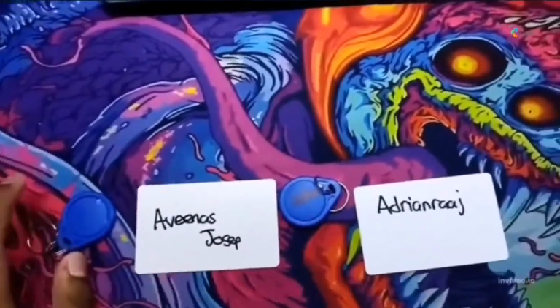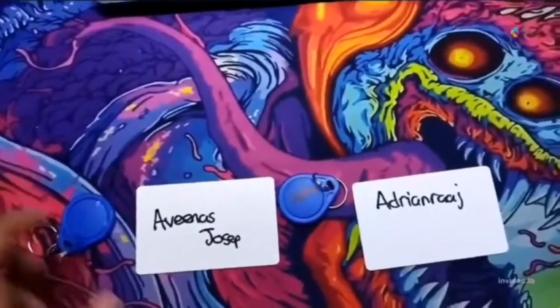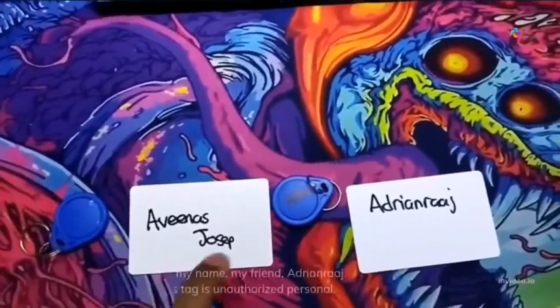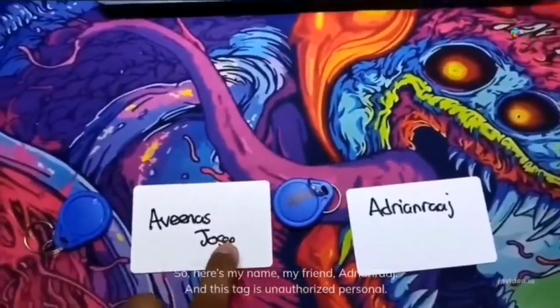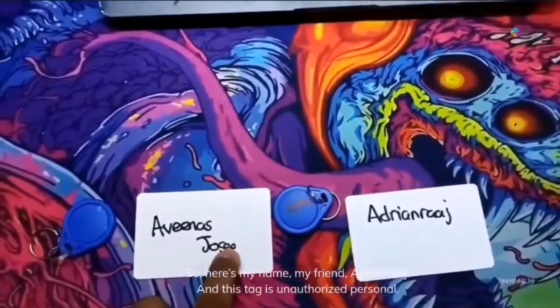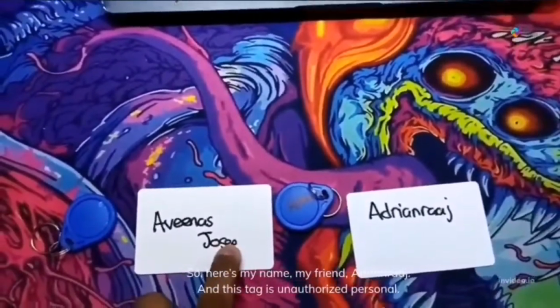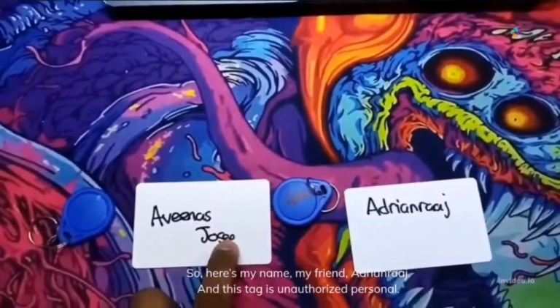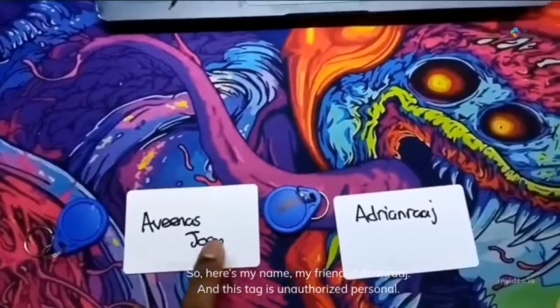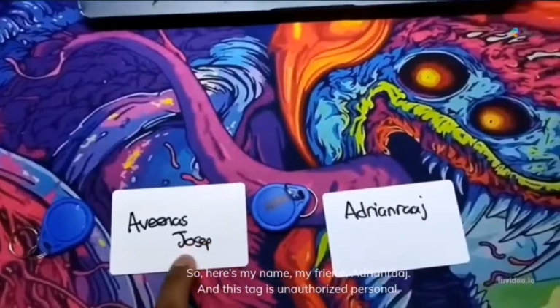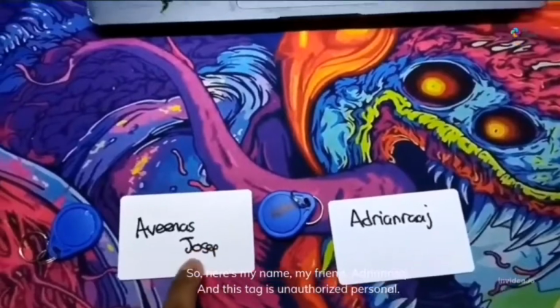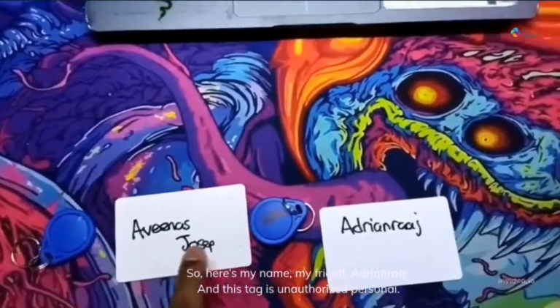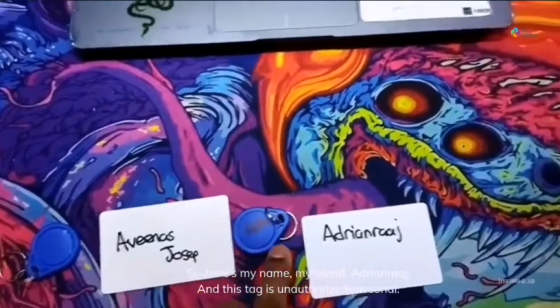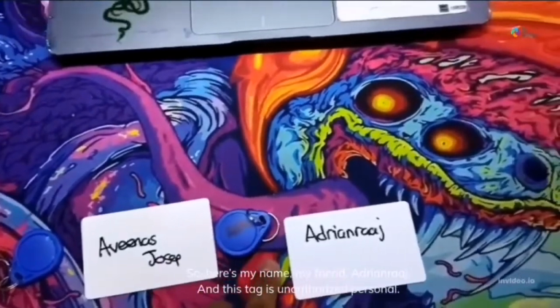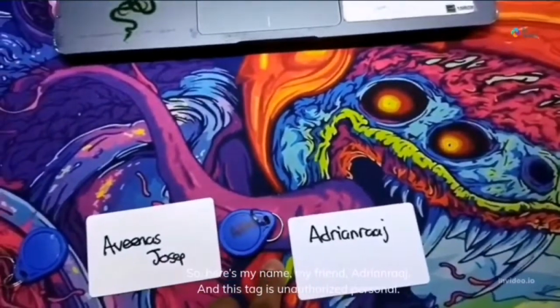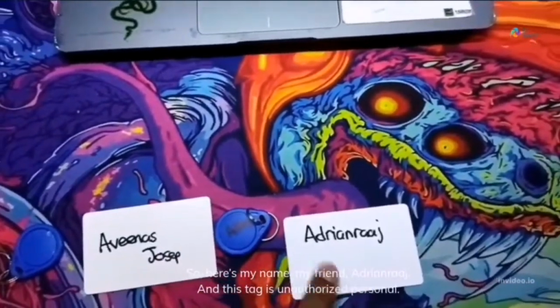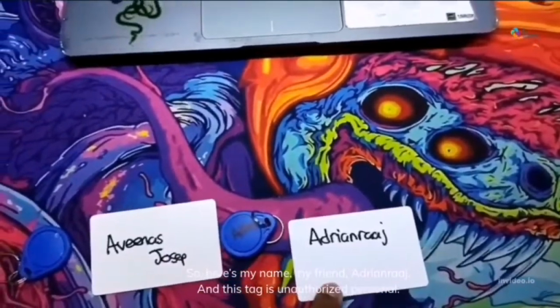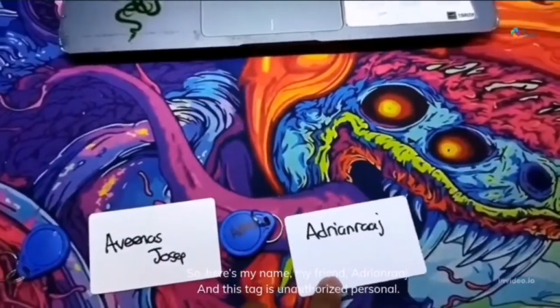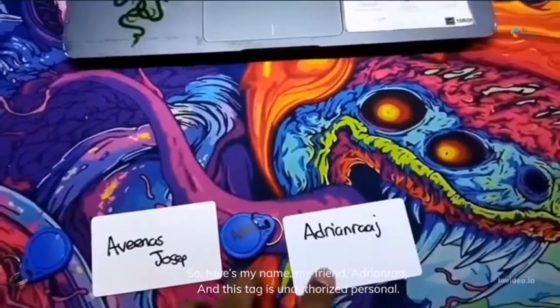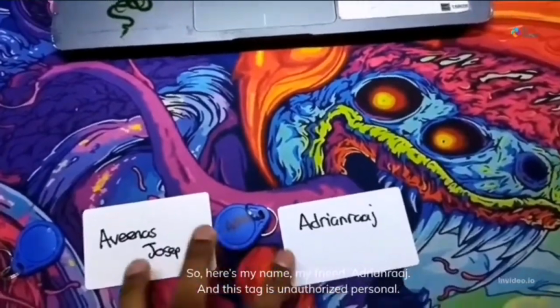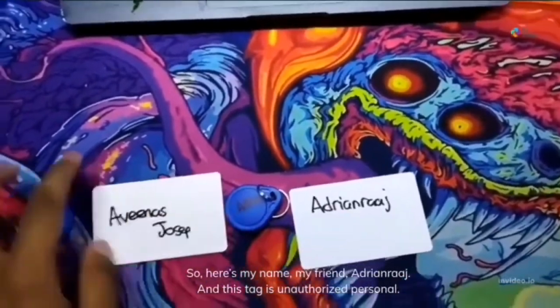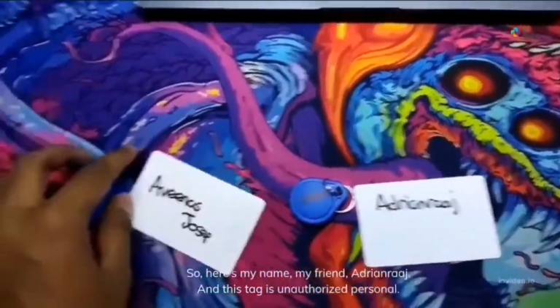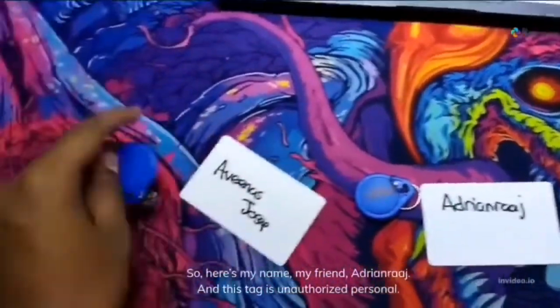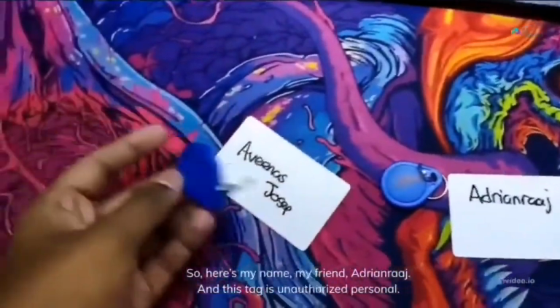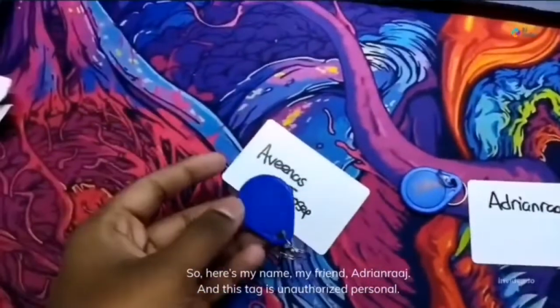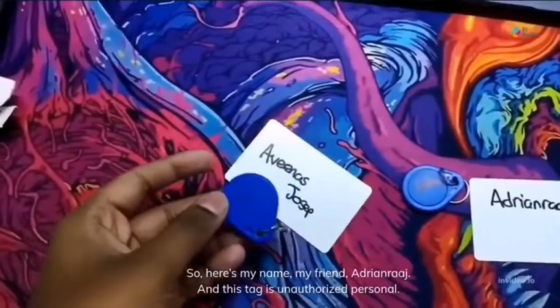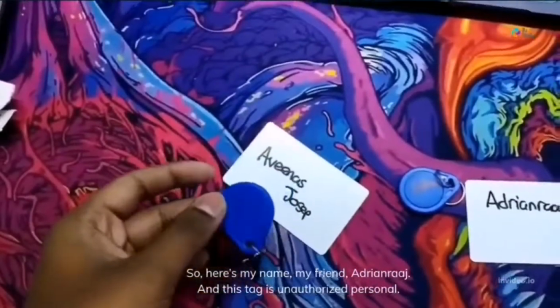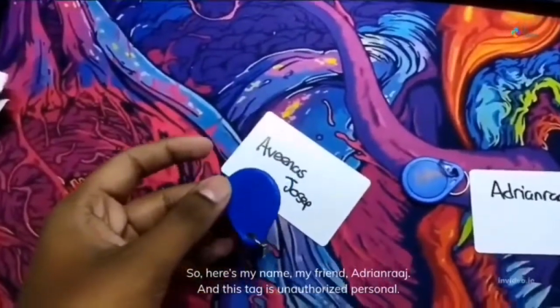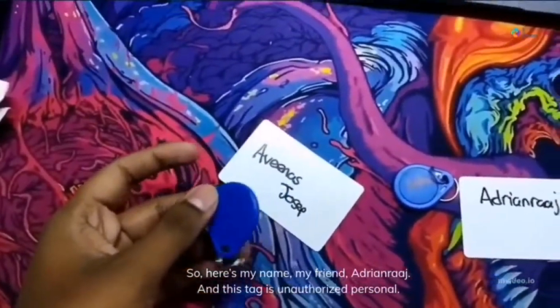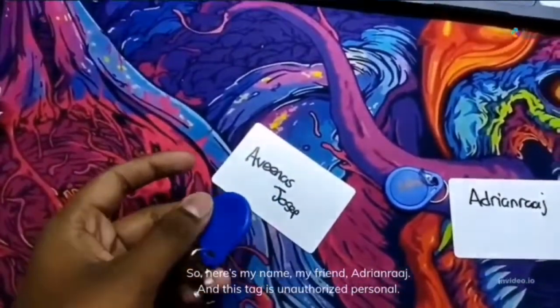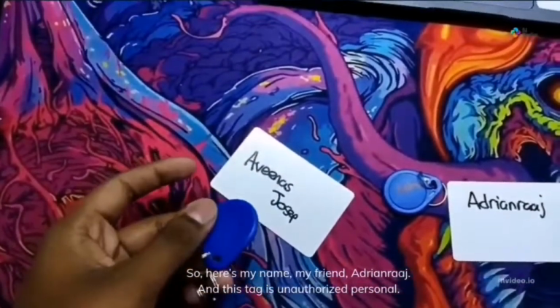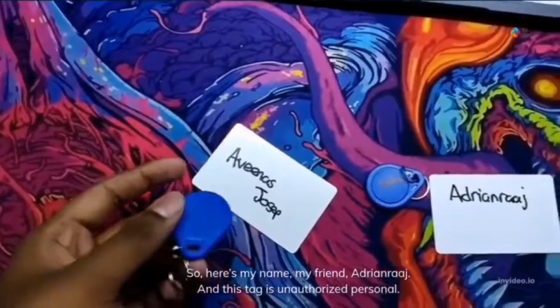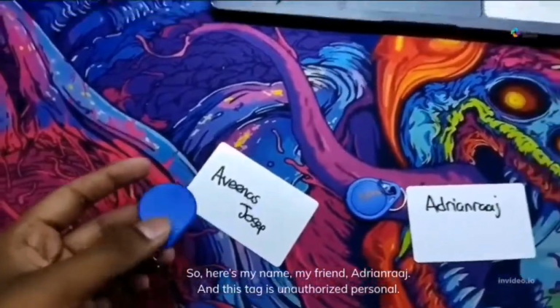Here's our names — my name, my friend Adrian Raj, and my friend. And this tag is for the Authorized Personnel.